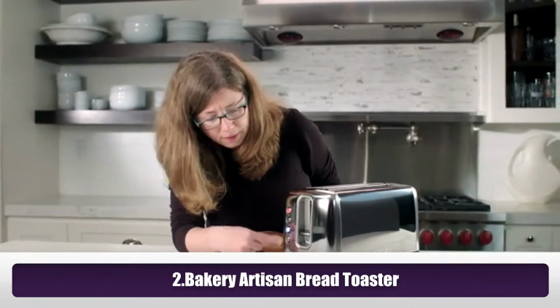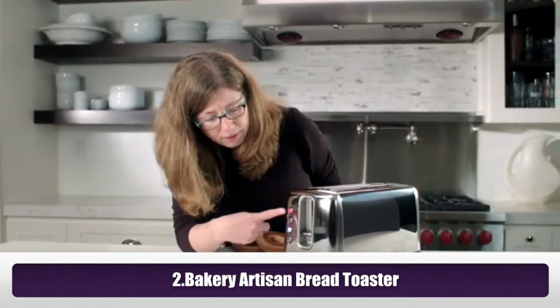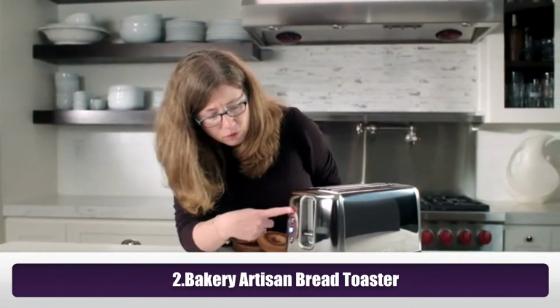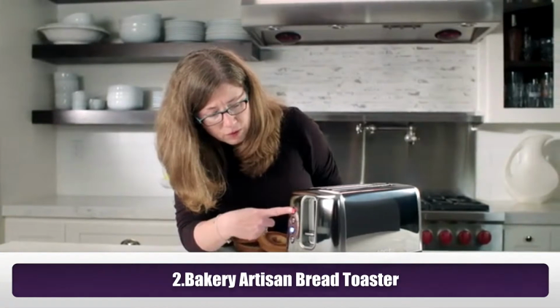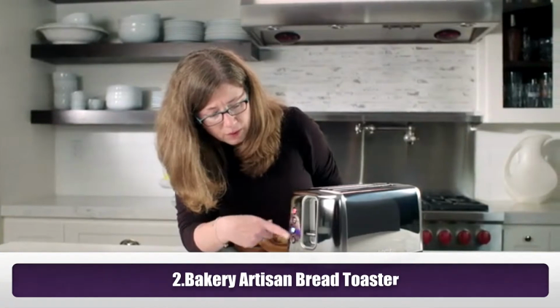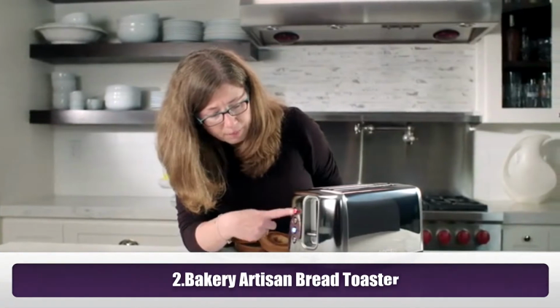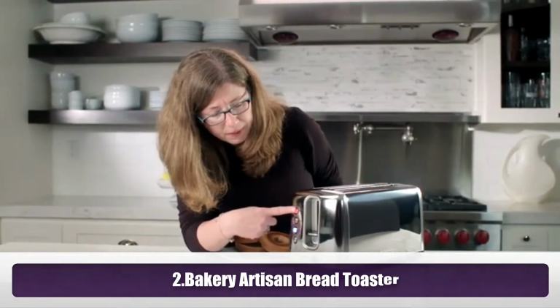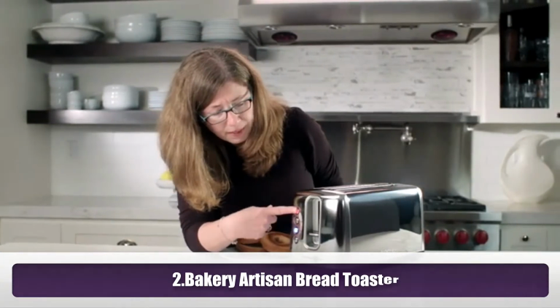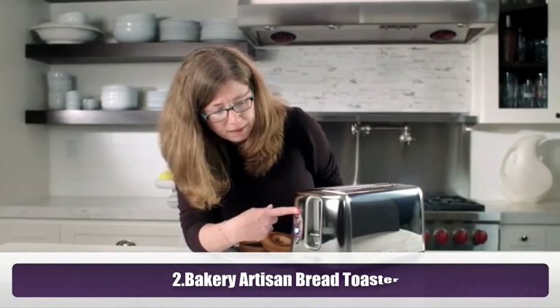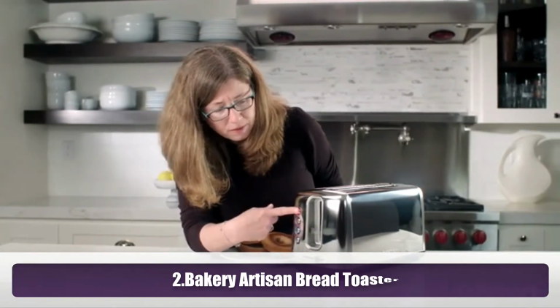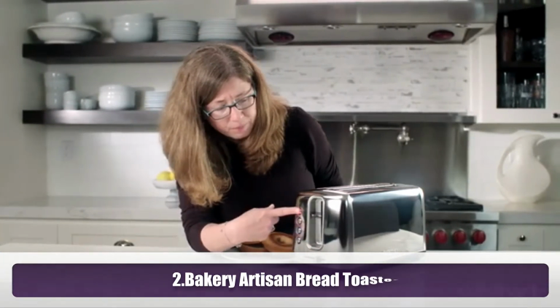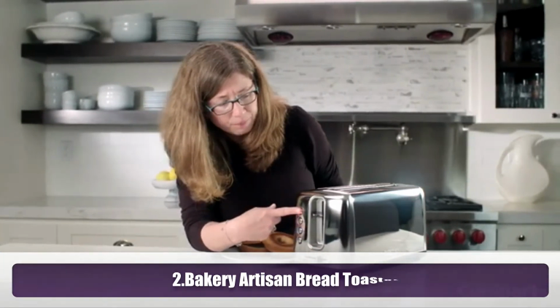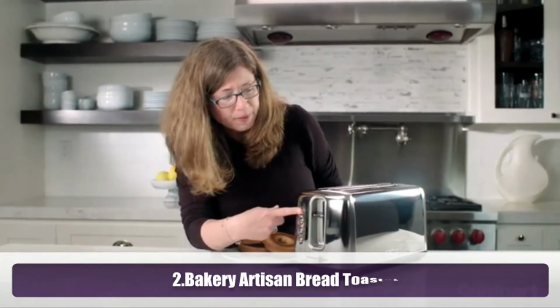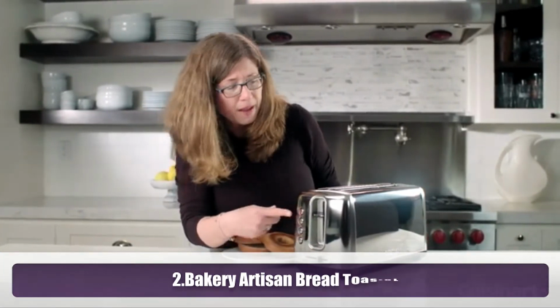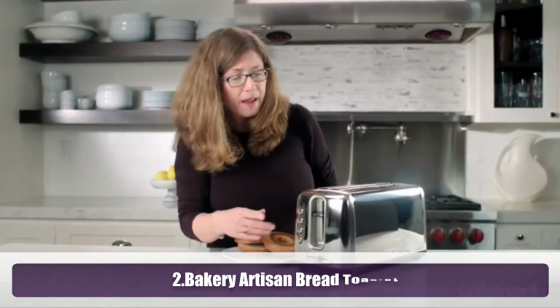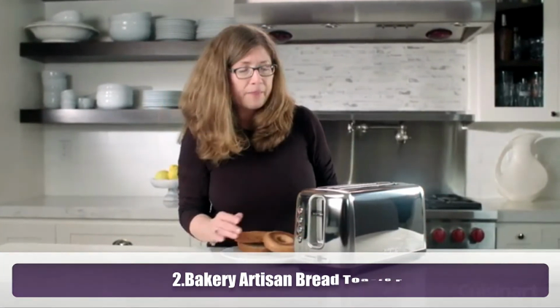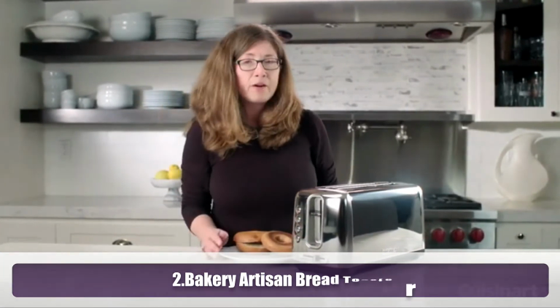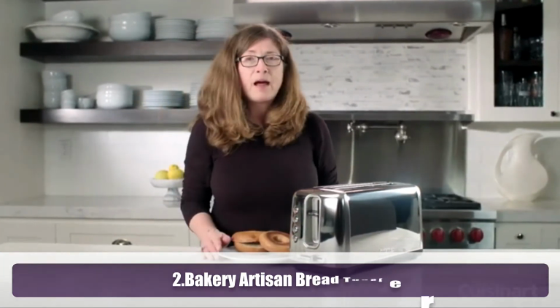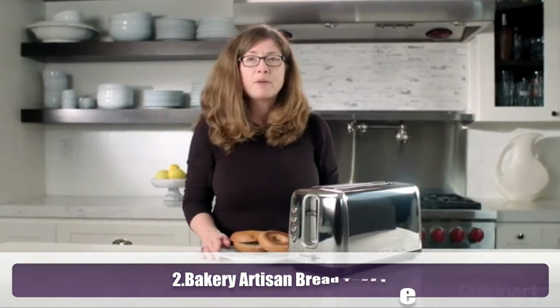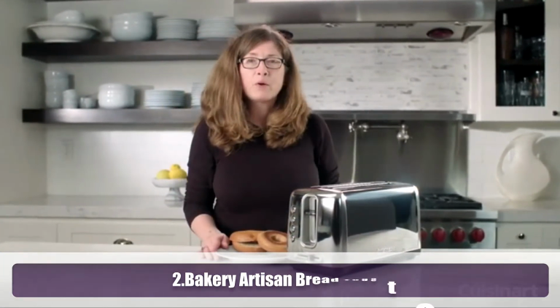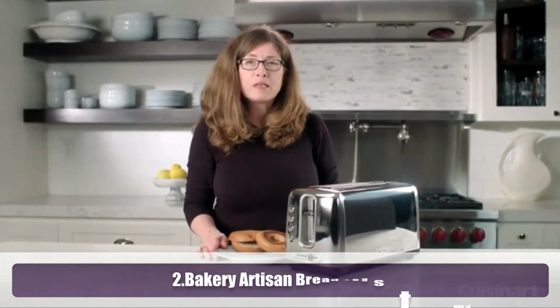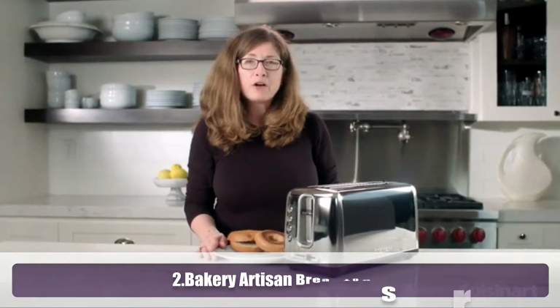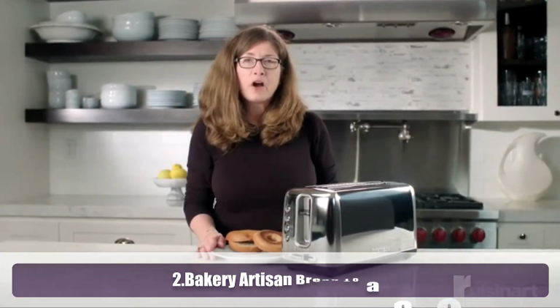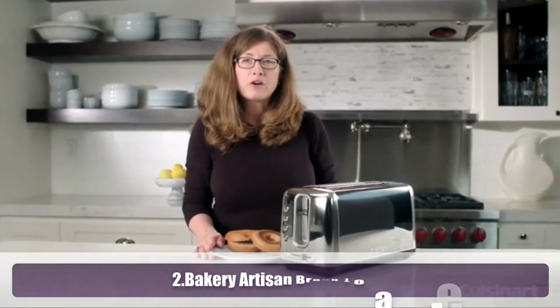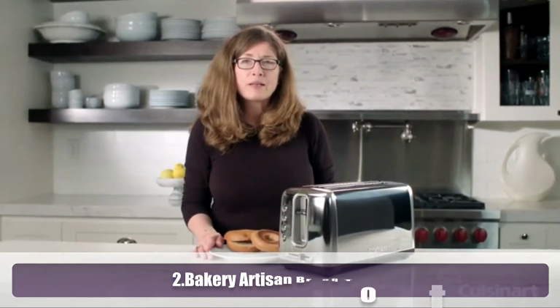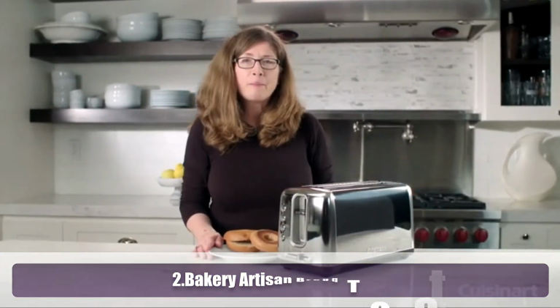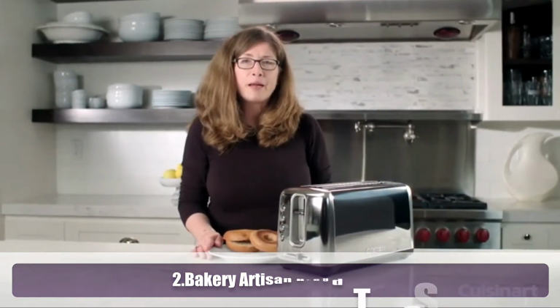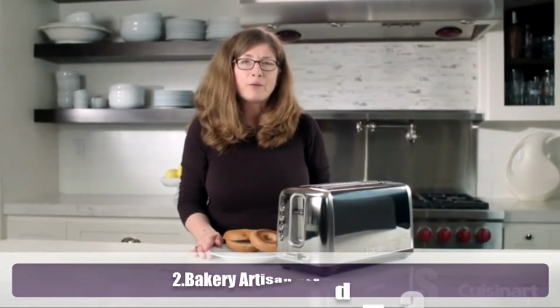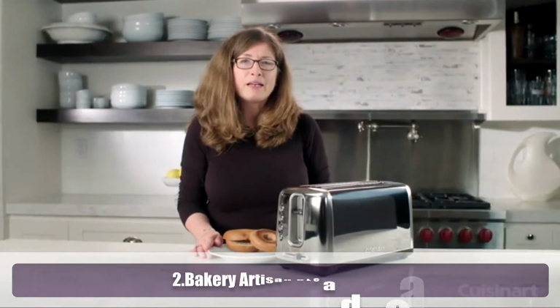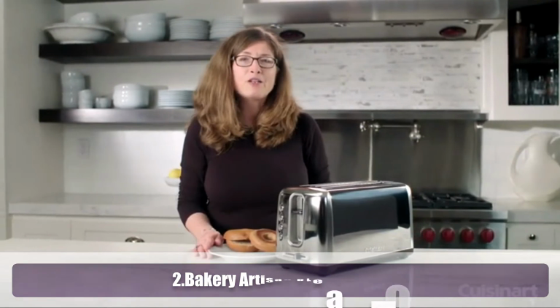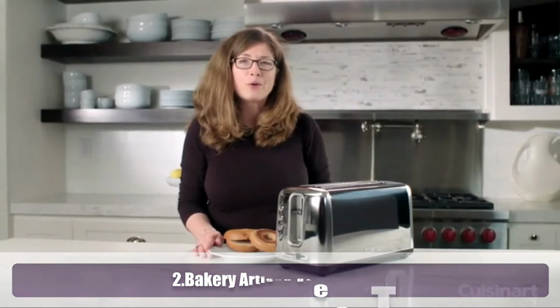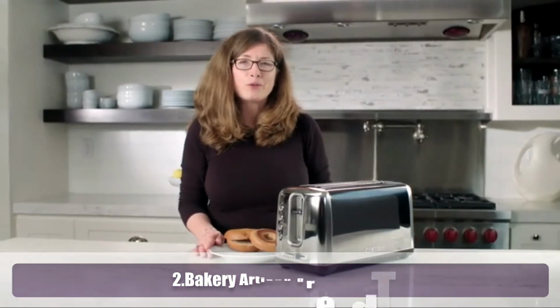Let's just hit cancel. And there you have it — the Cuisinart Artisan Bakery Toaster.